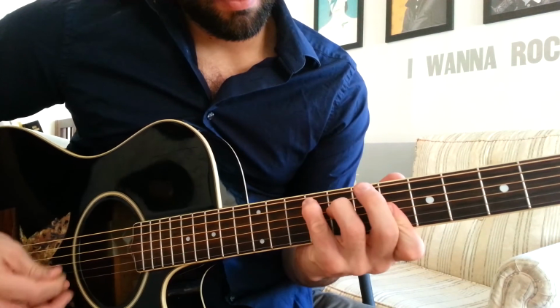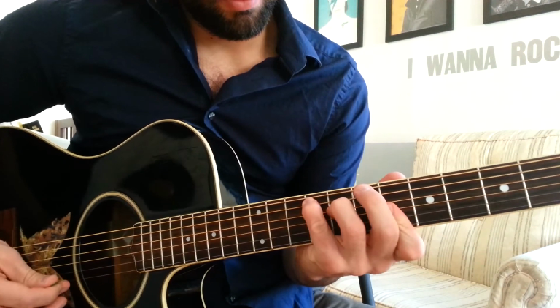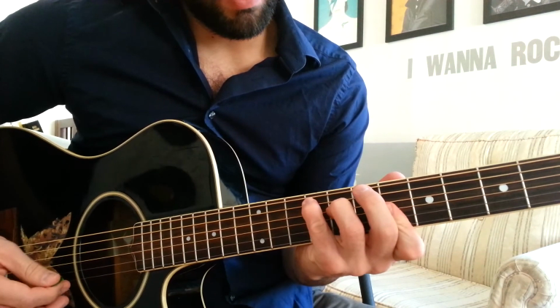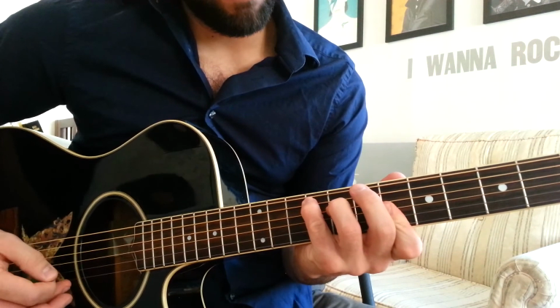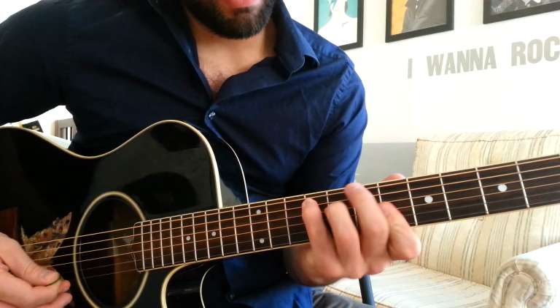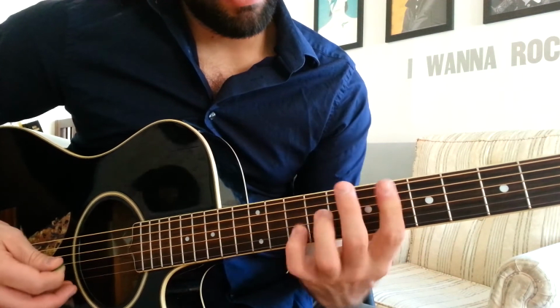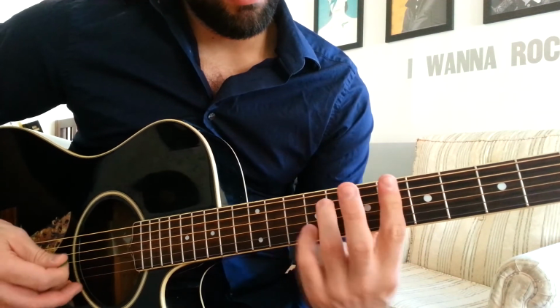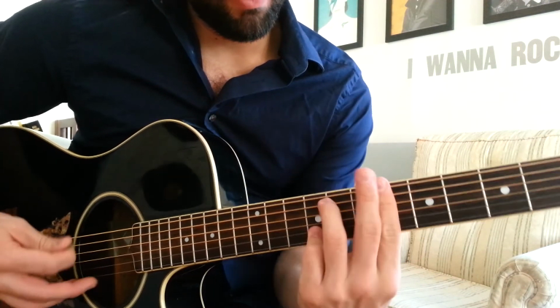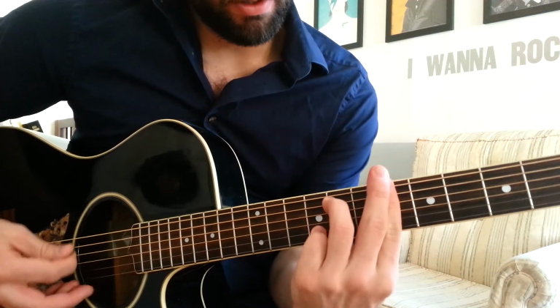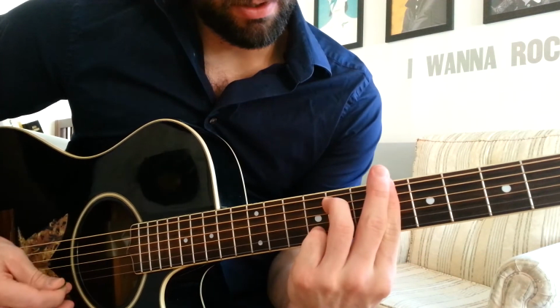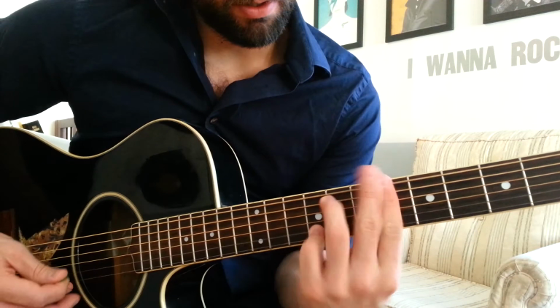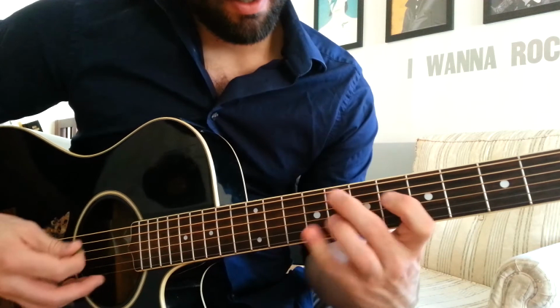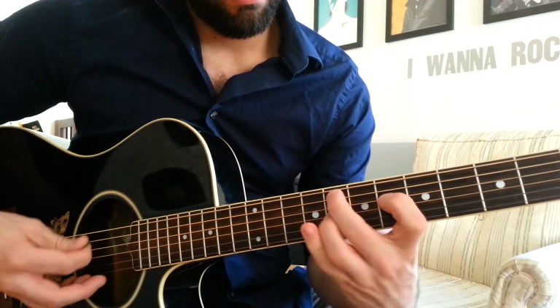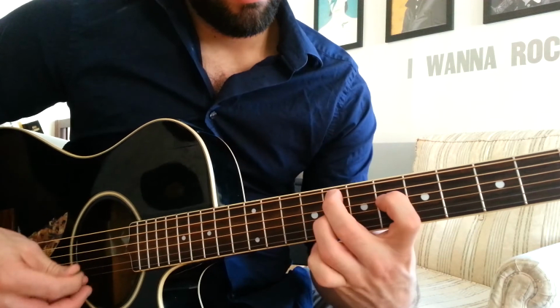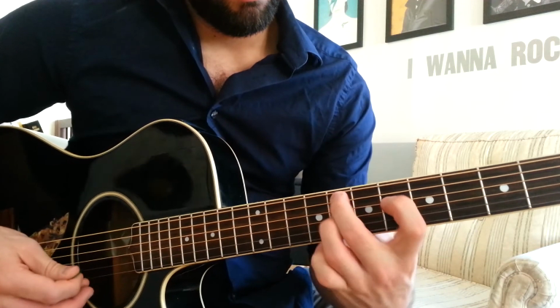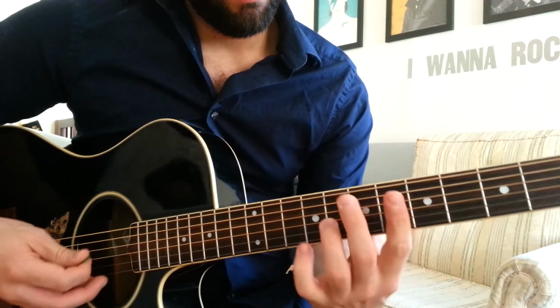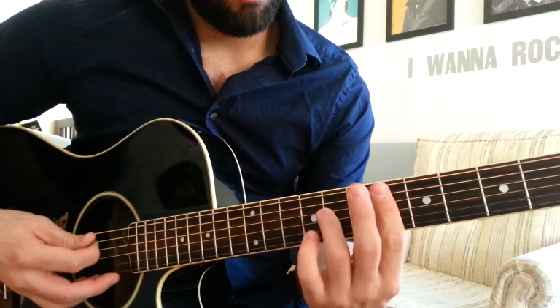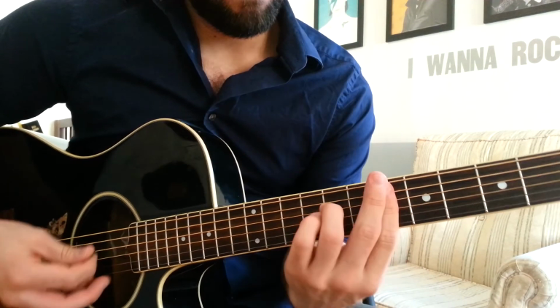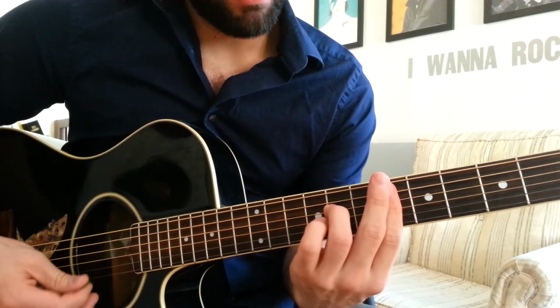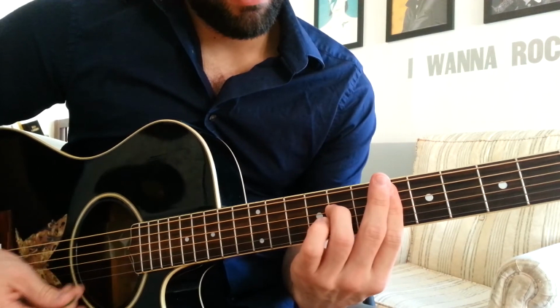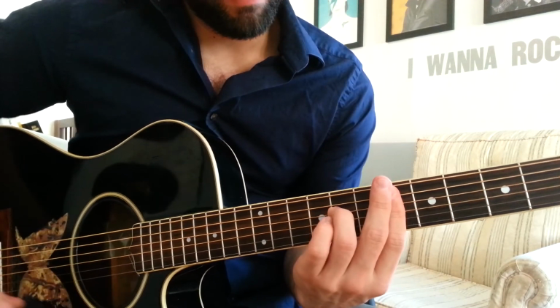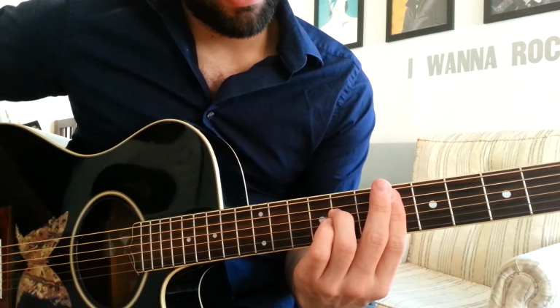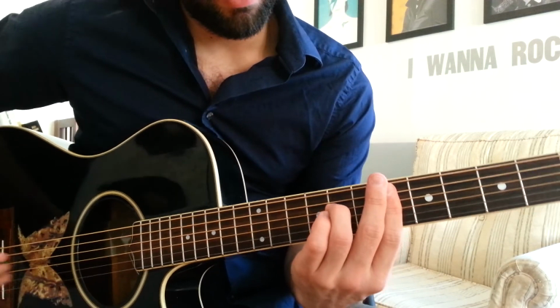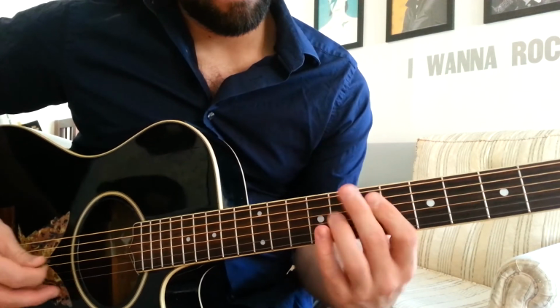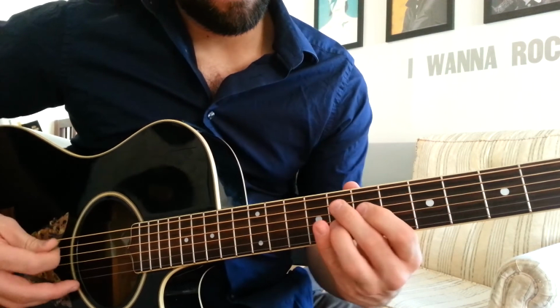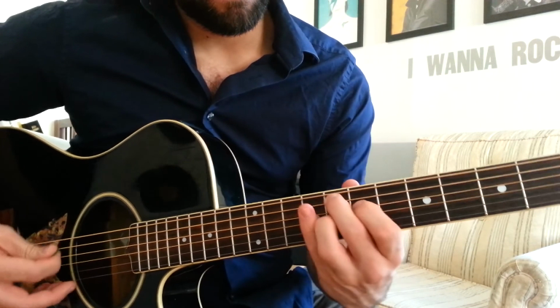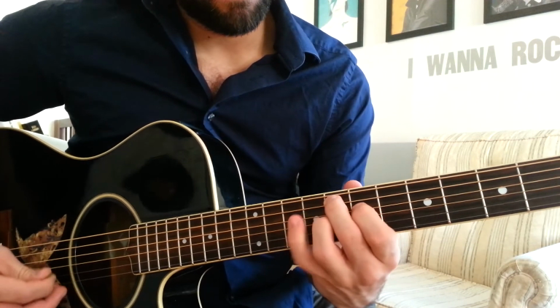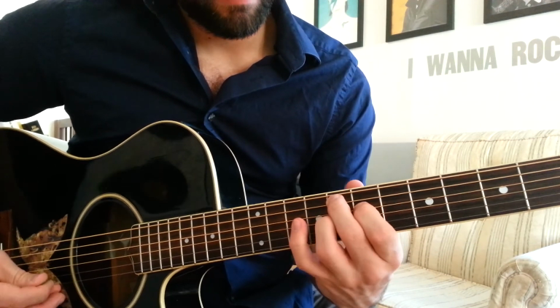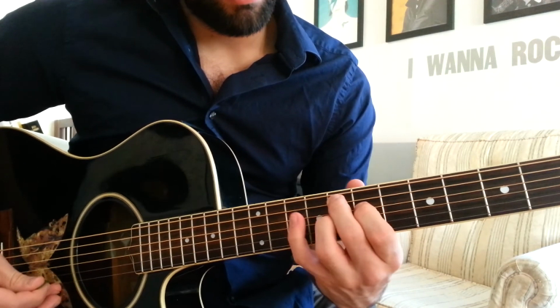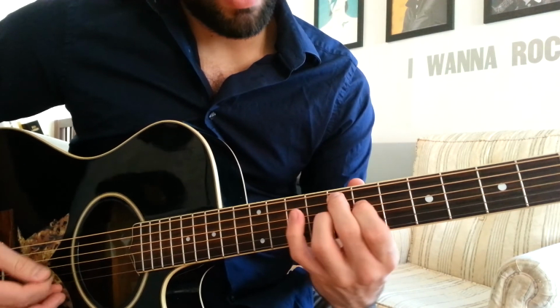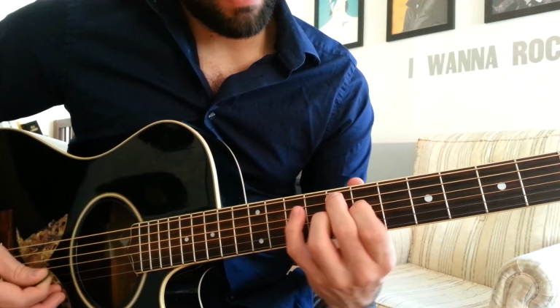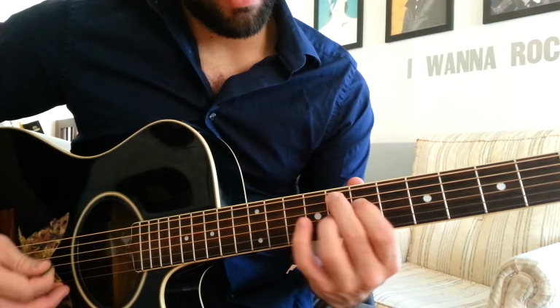You do have to play these 2 chords a little bit faster than the rest. So just watch out there.